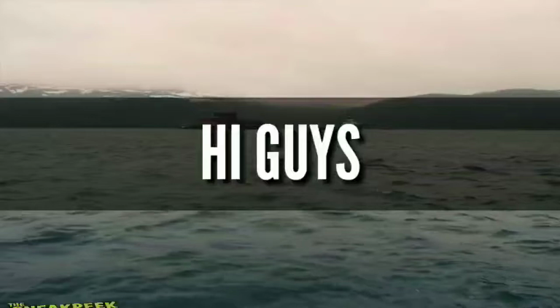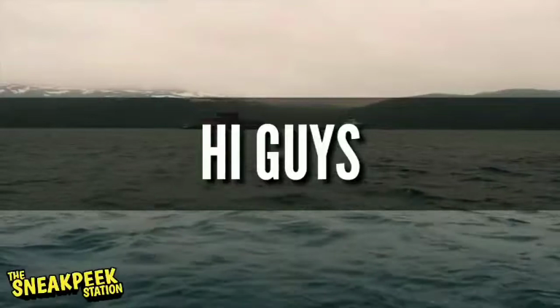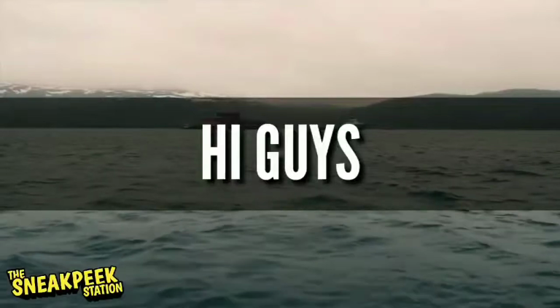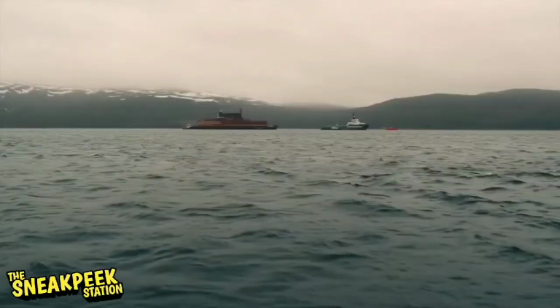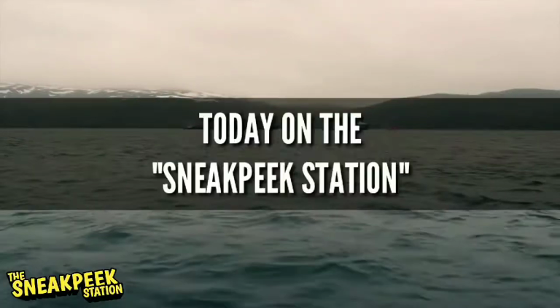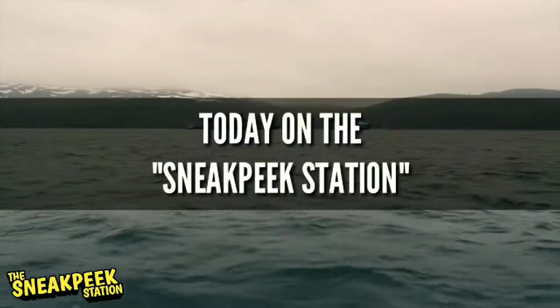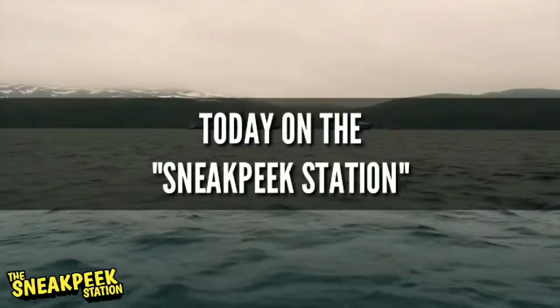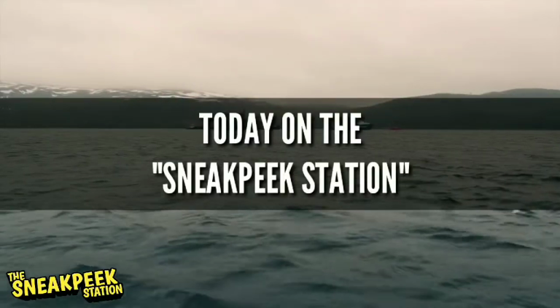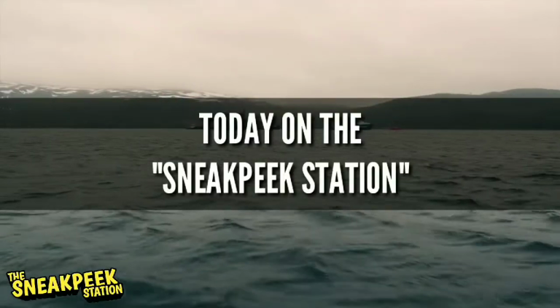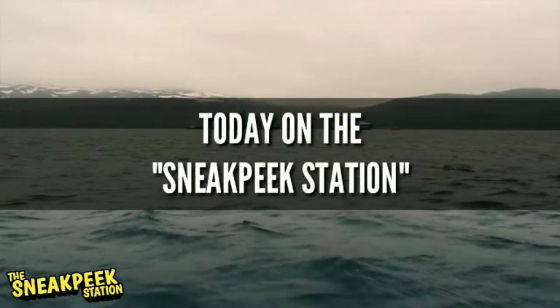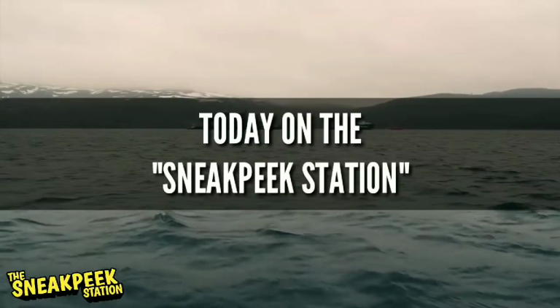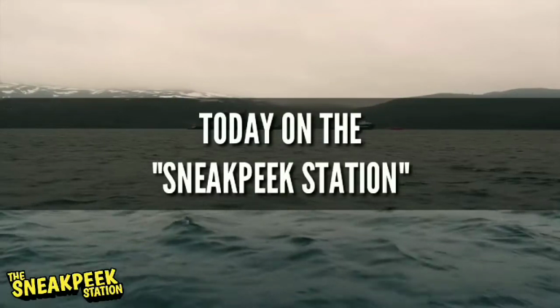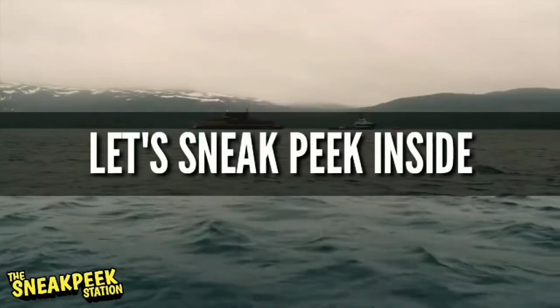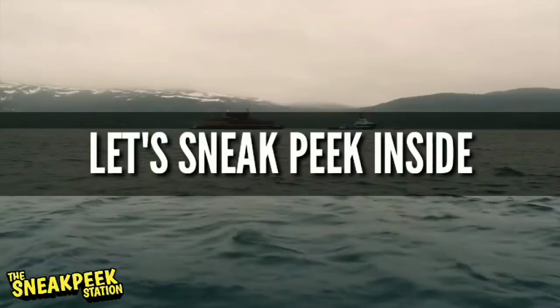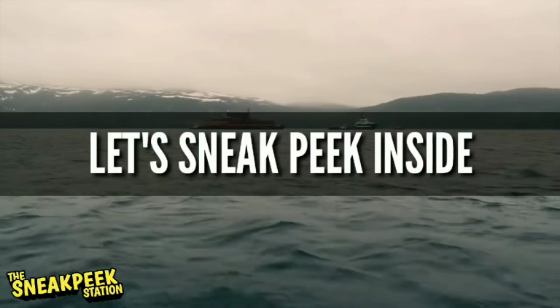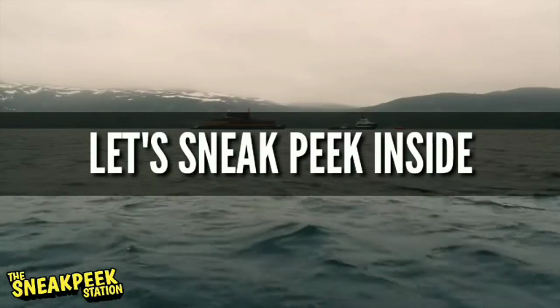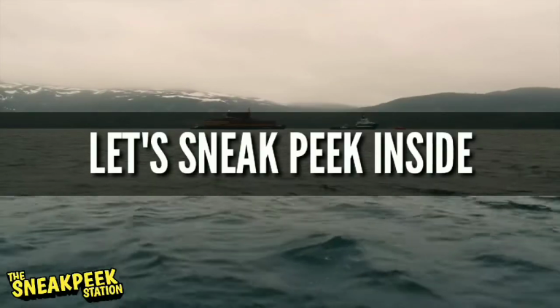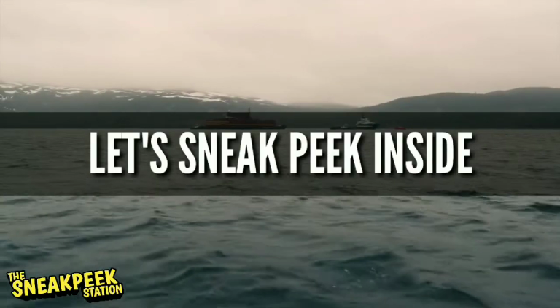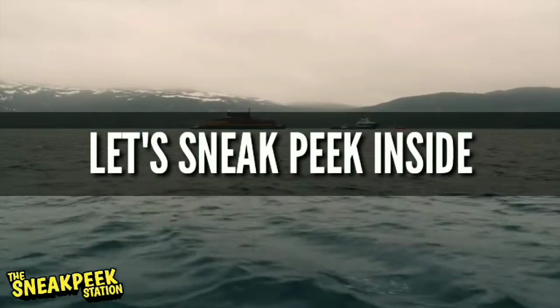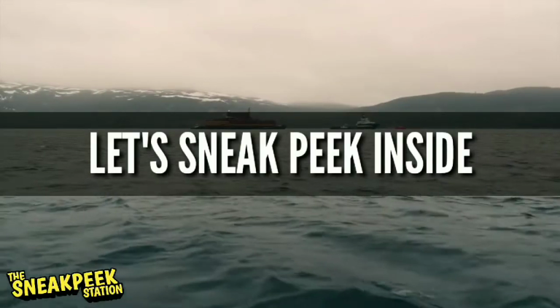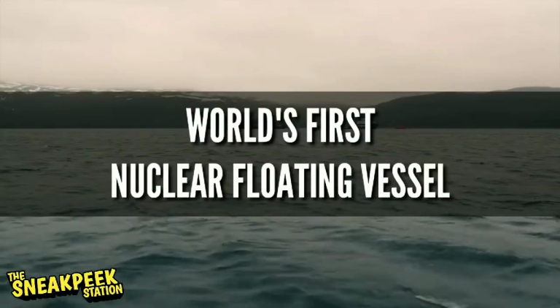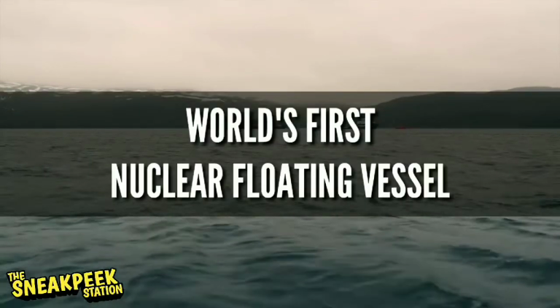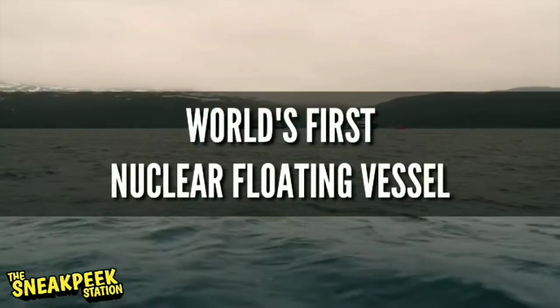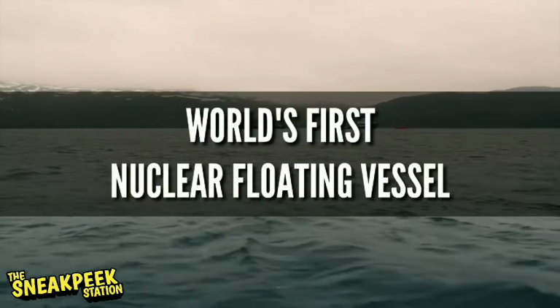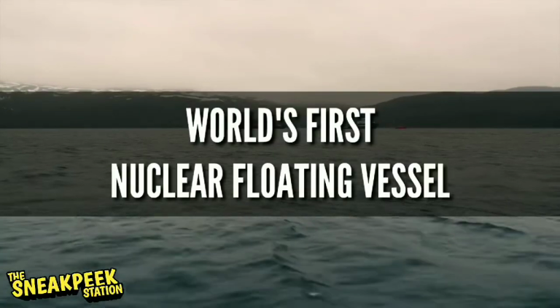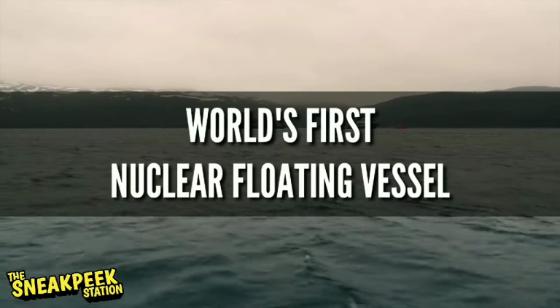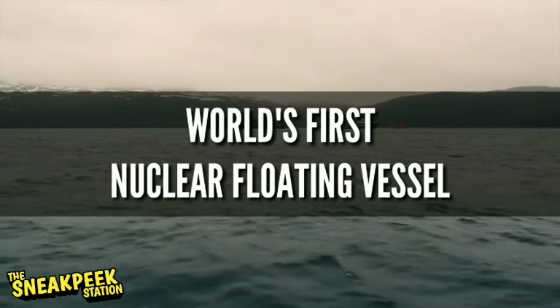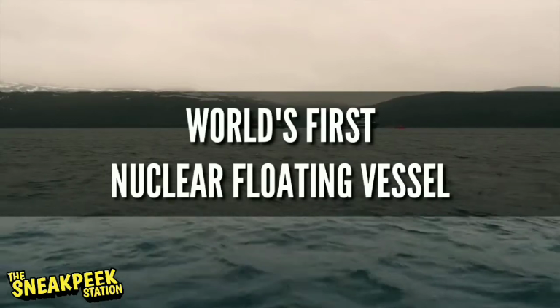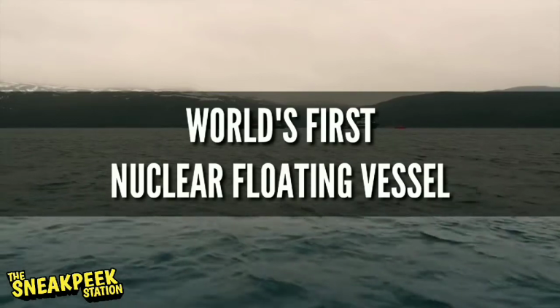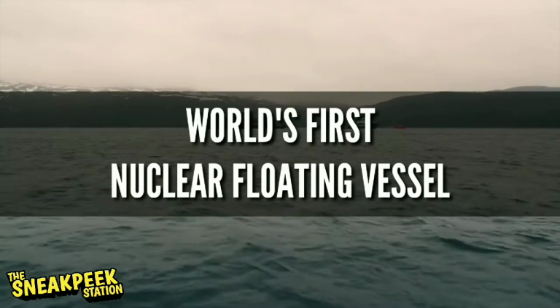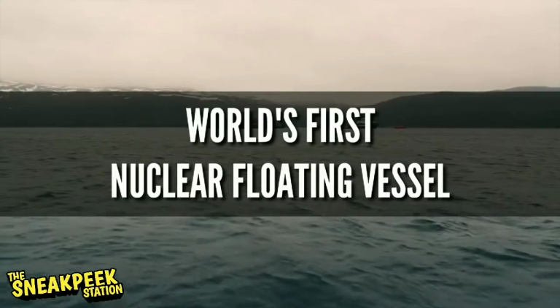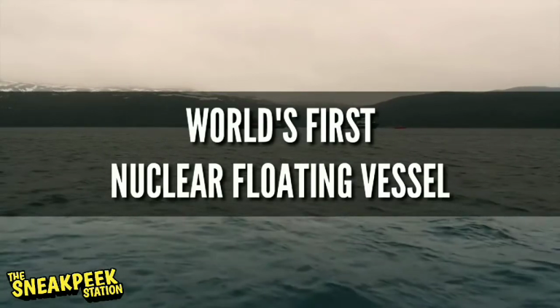Hi guys, today on the Sneak Peek Station, let's sneak peek inside the world's first floating nuclear vessel.